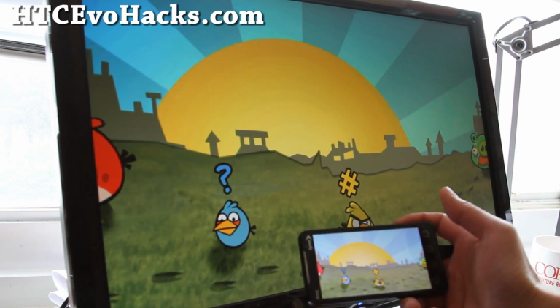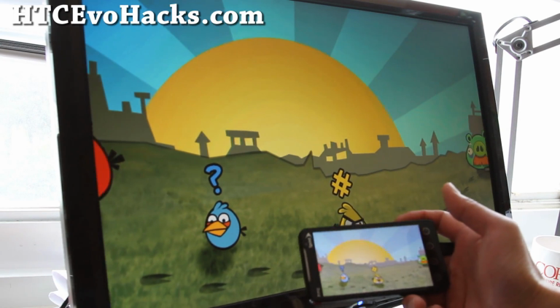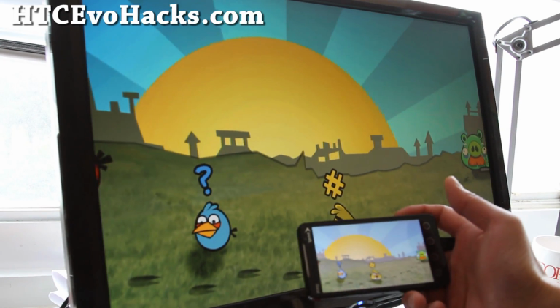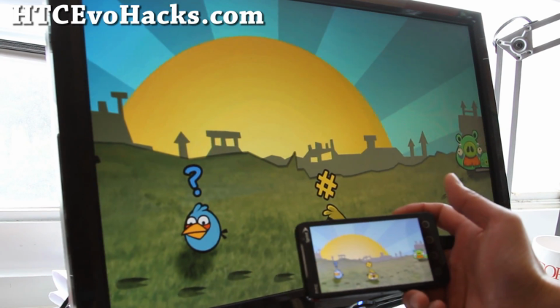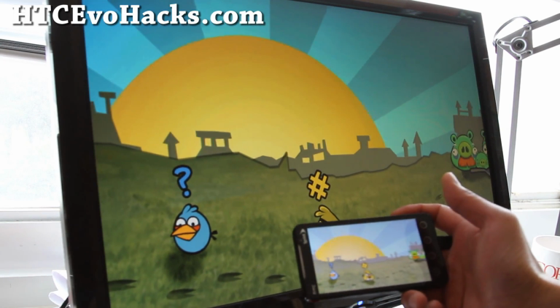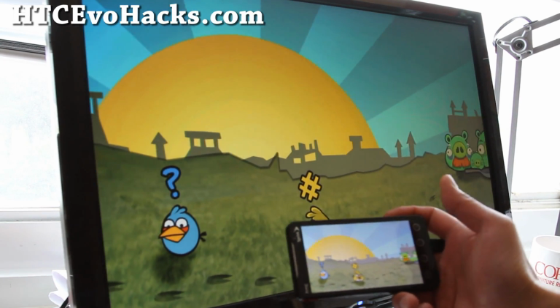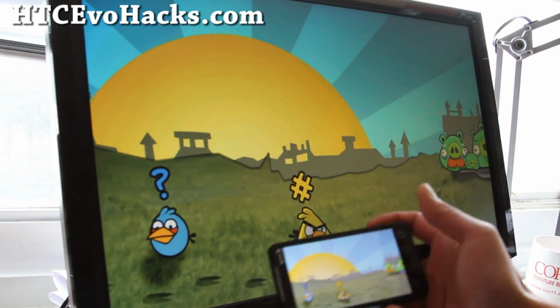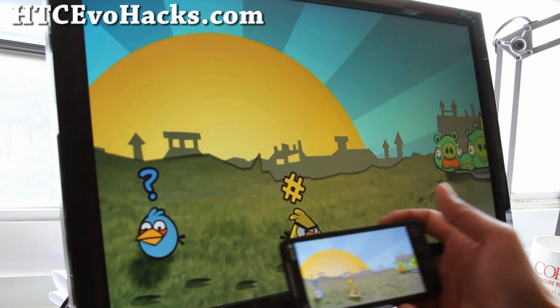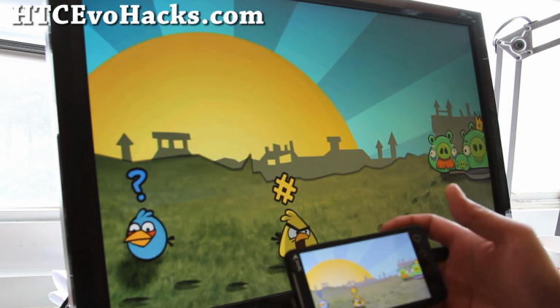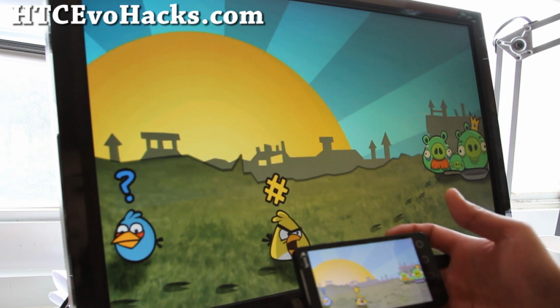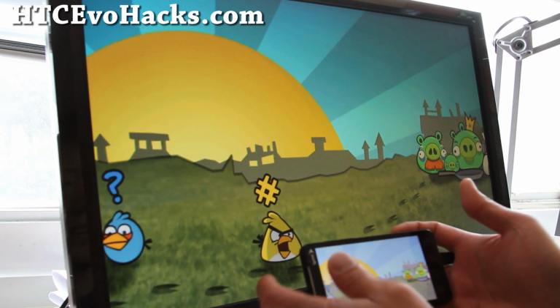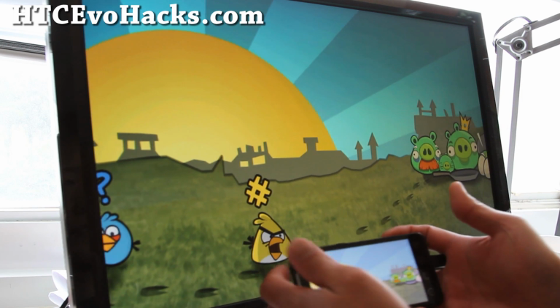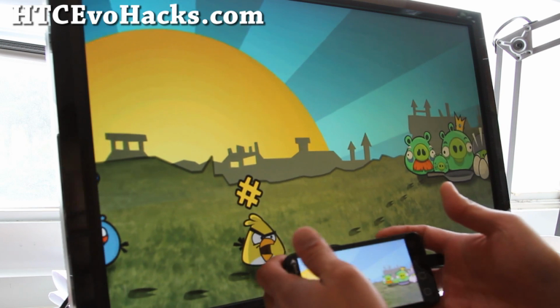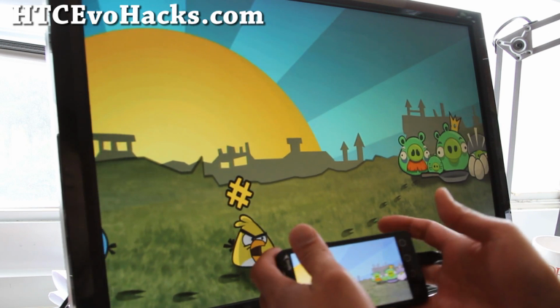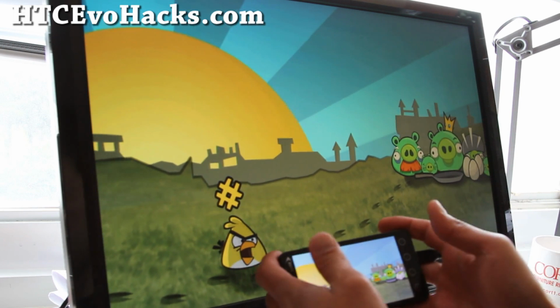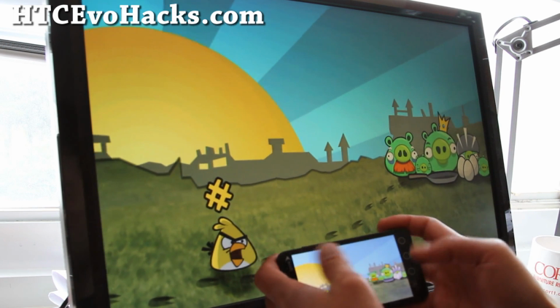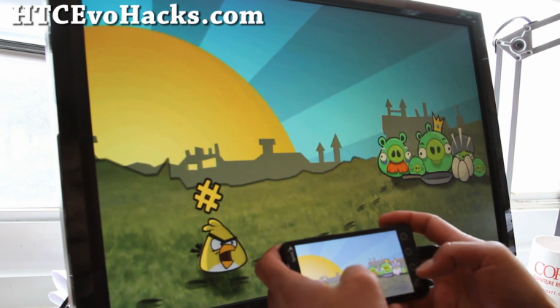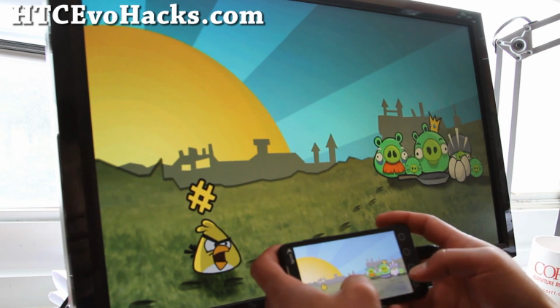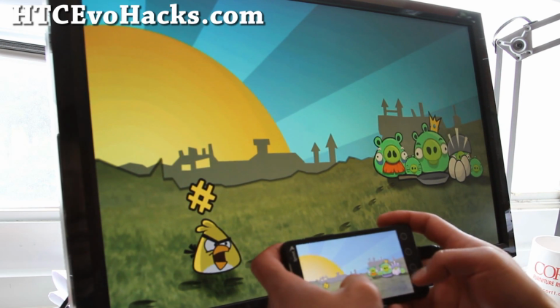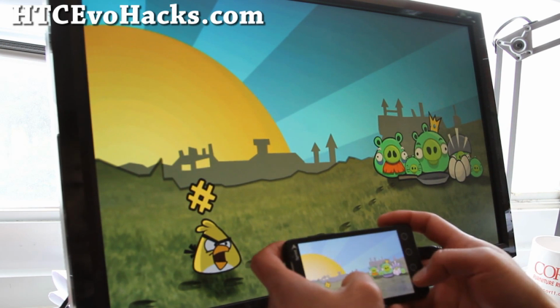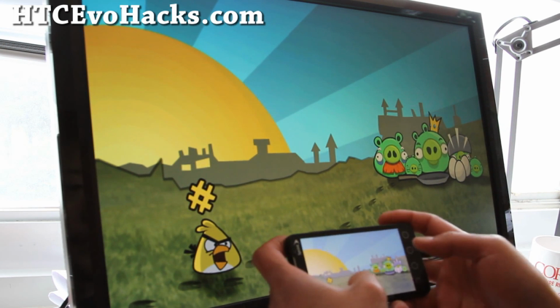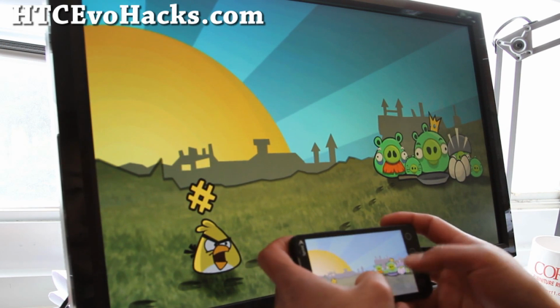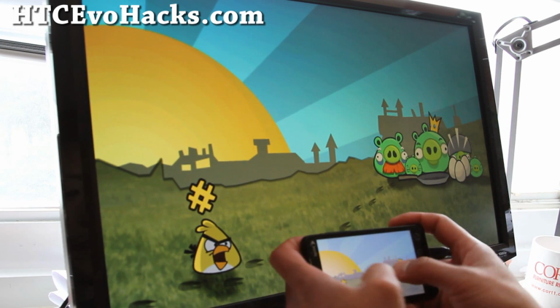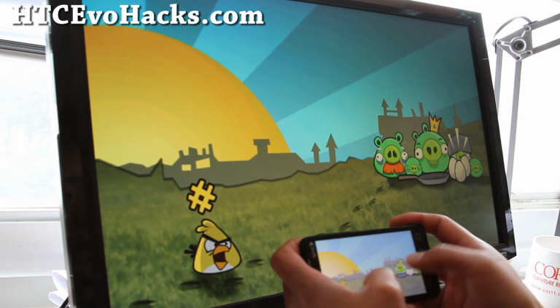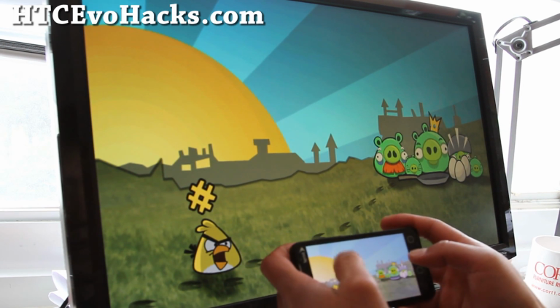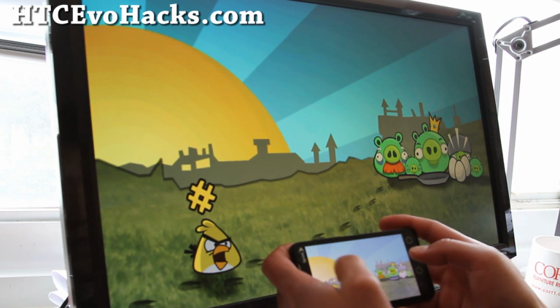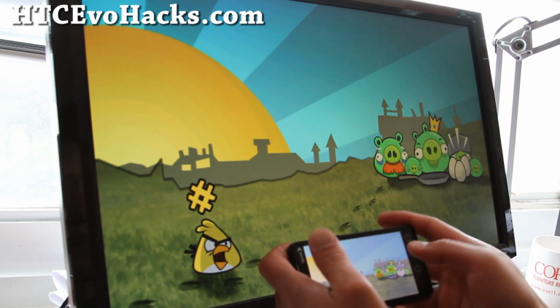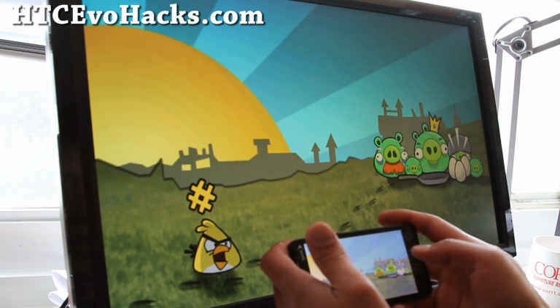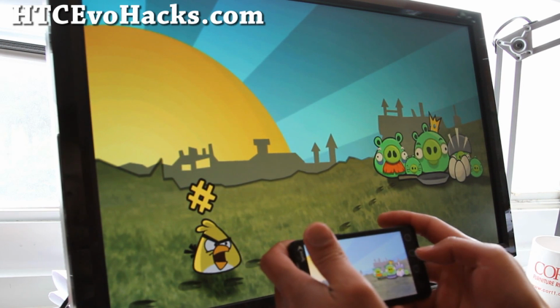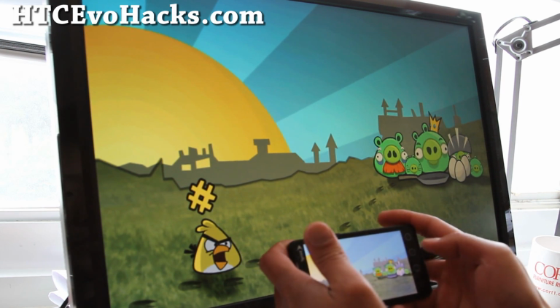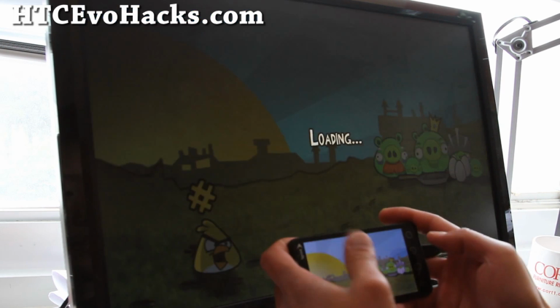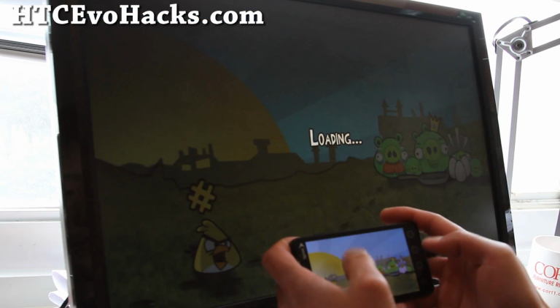That's how you do HDMI mirroring. It's pretty easy whether you're rooted or not rooted — there are free apps you can use.